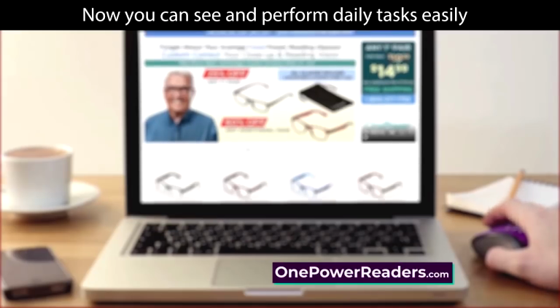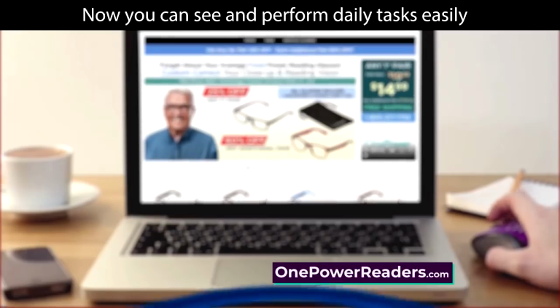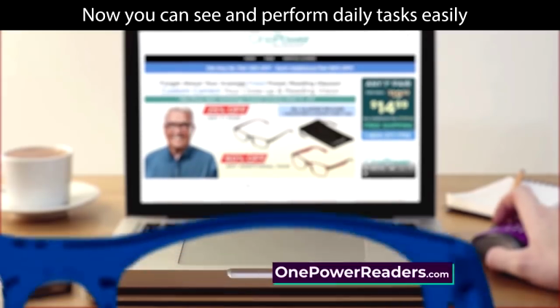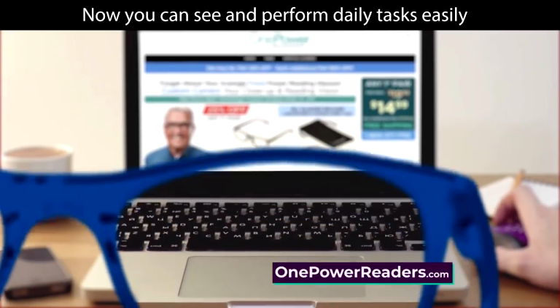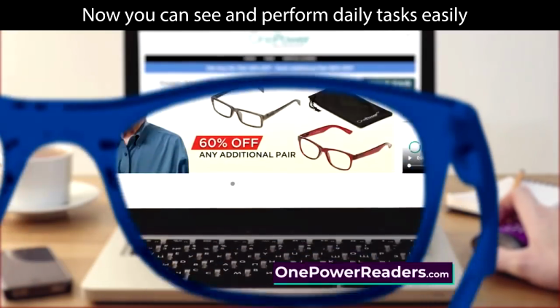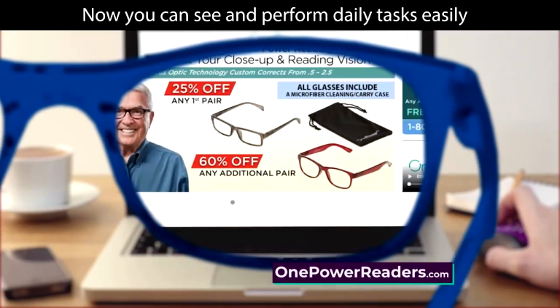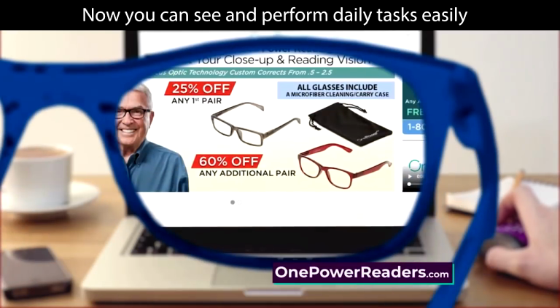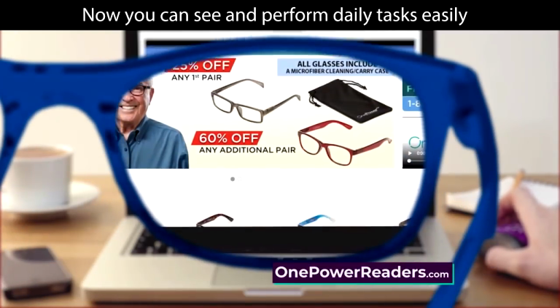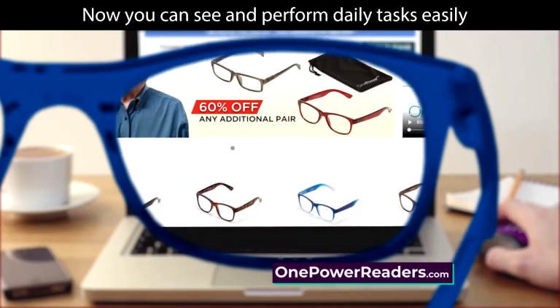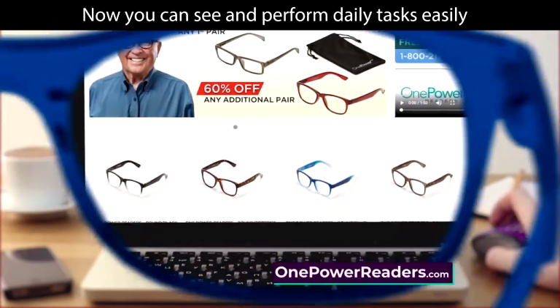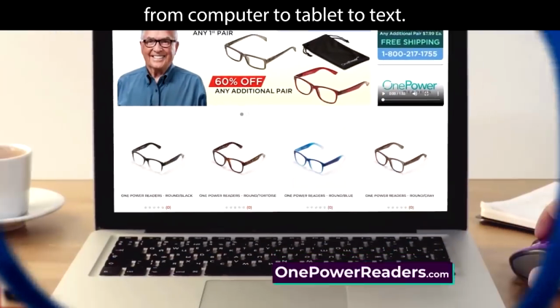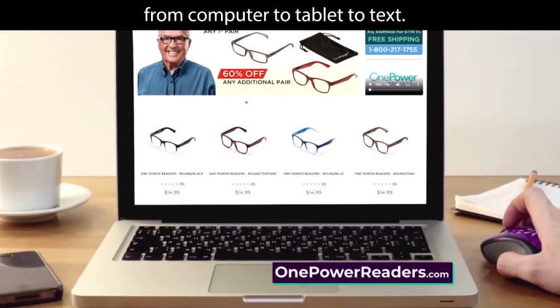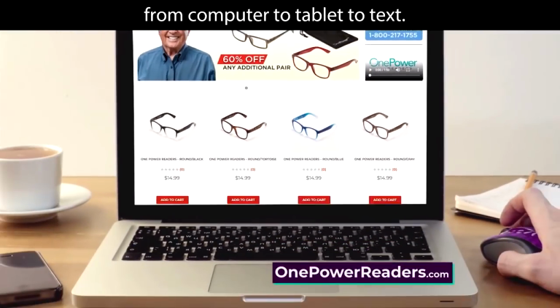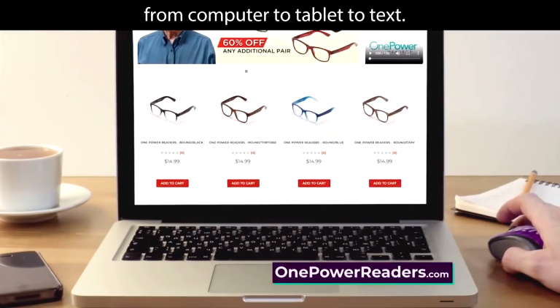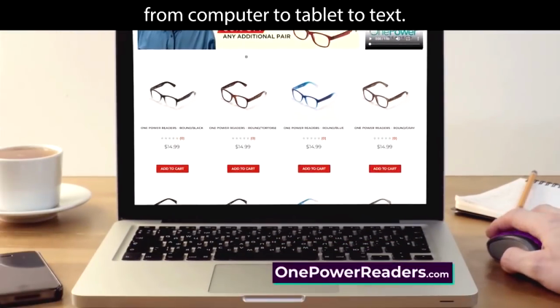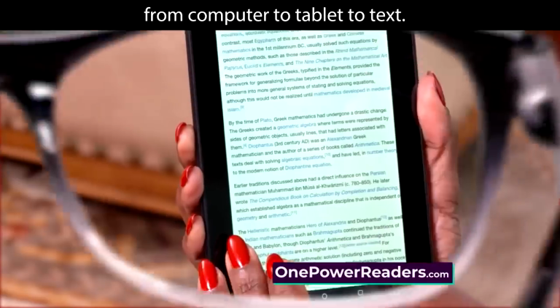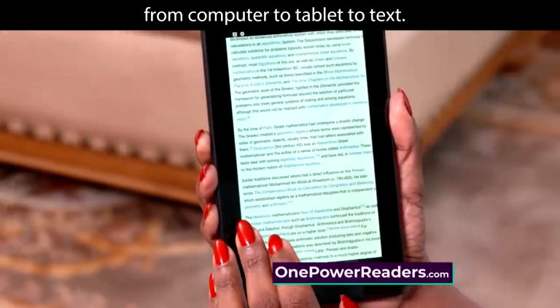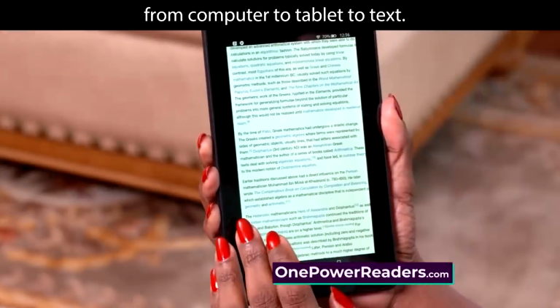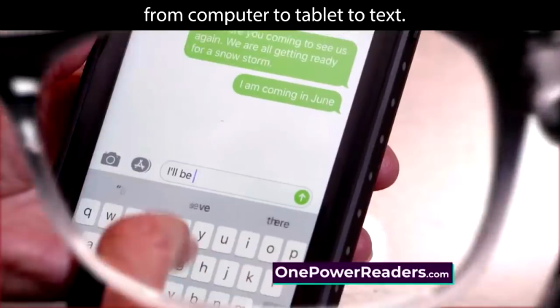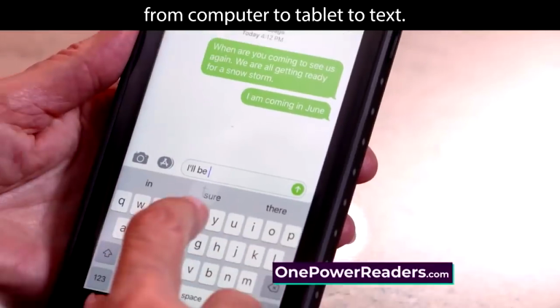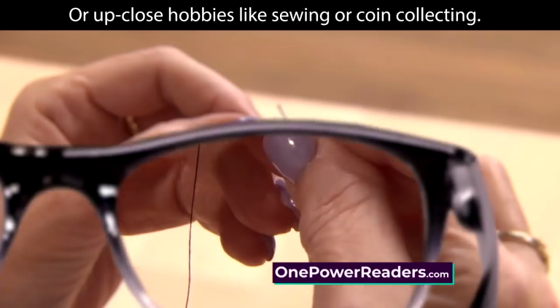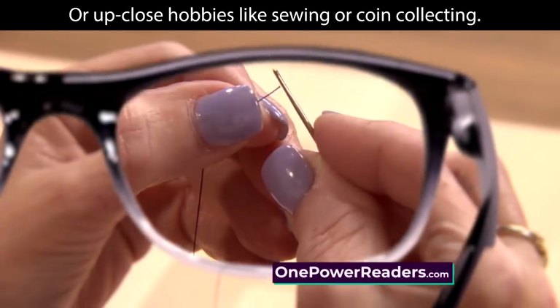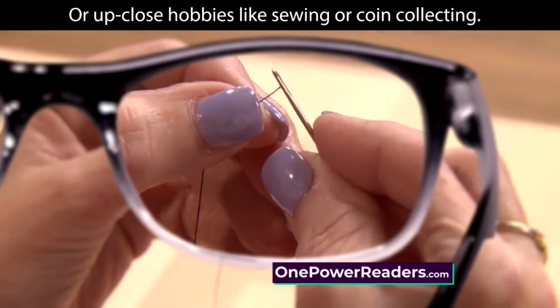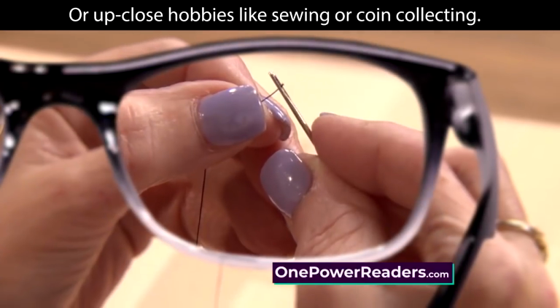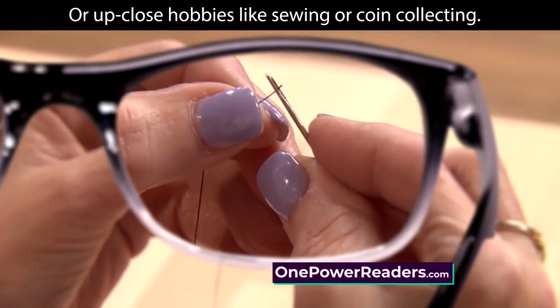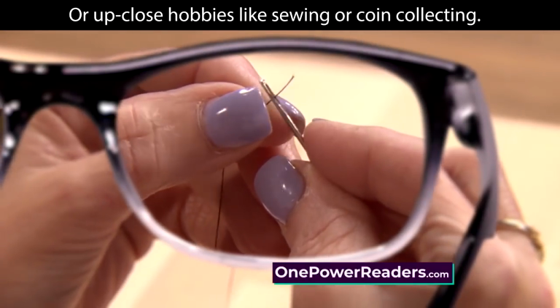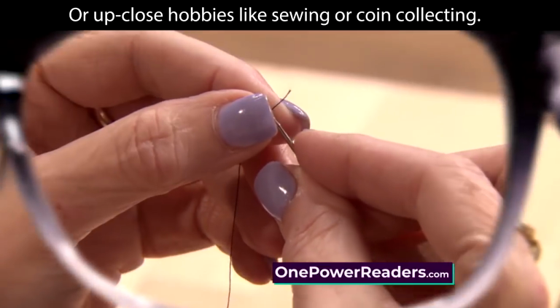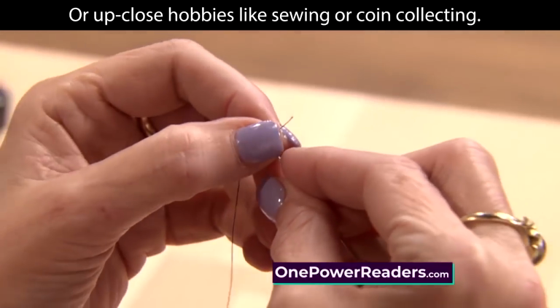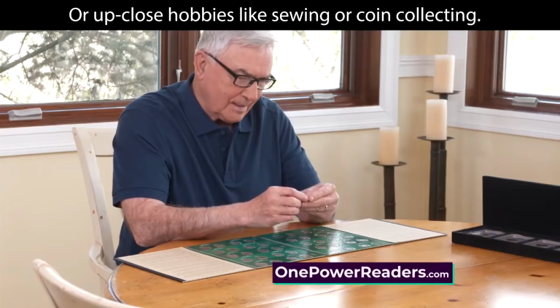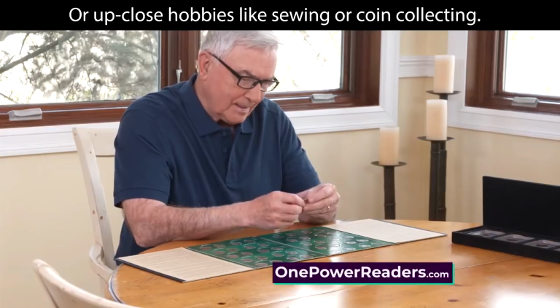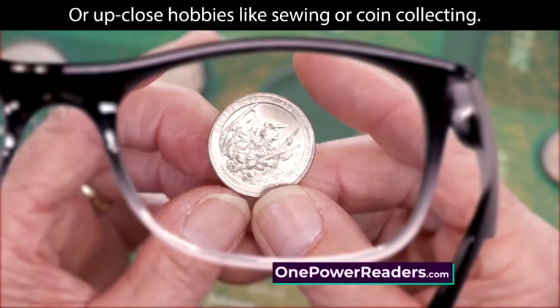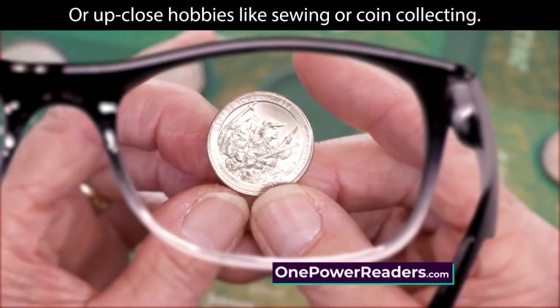Now you can see and perform daily tasks easily, from computer to tablet to text, or up-close hobbies like sewing or coin collecting.